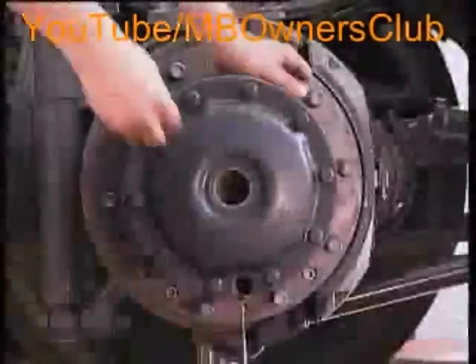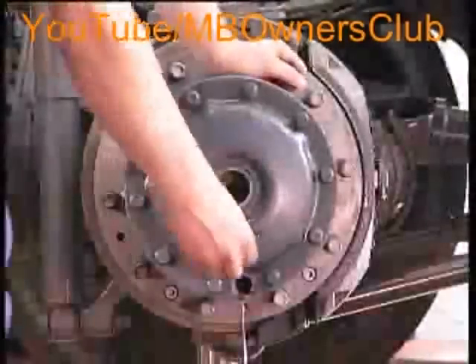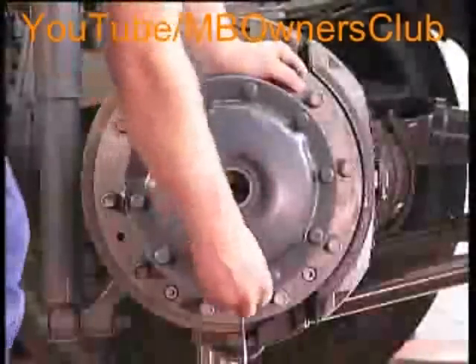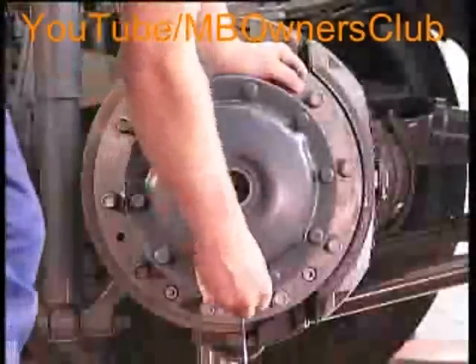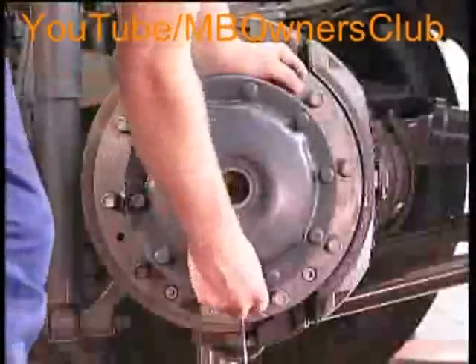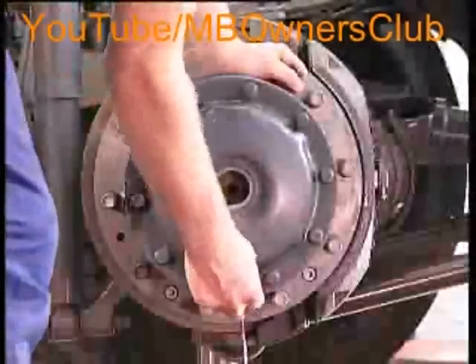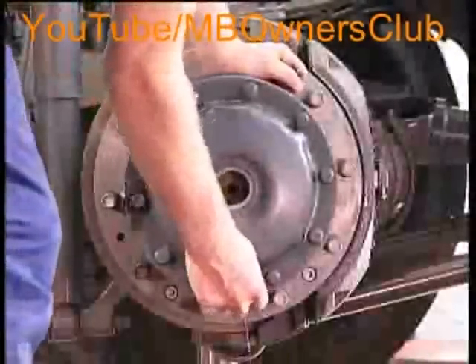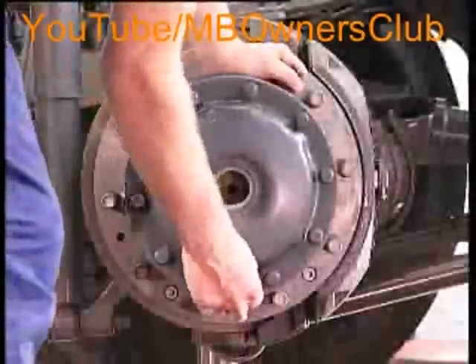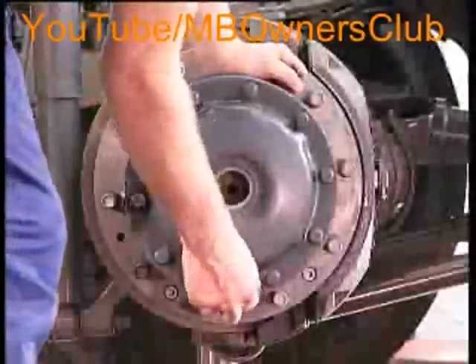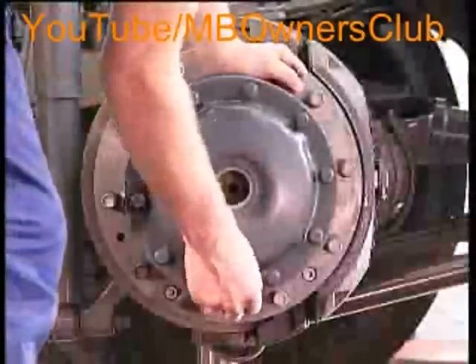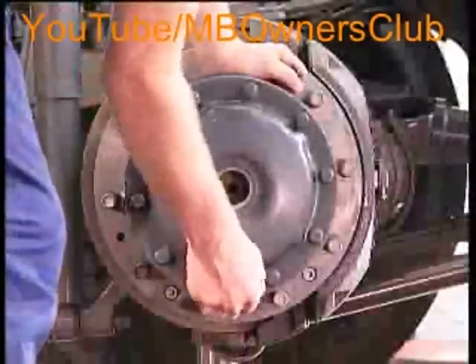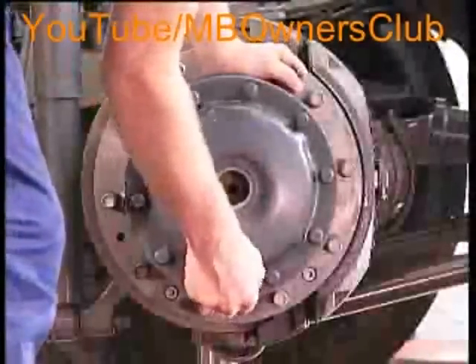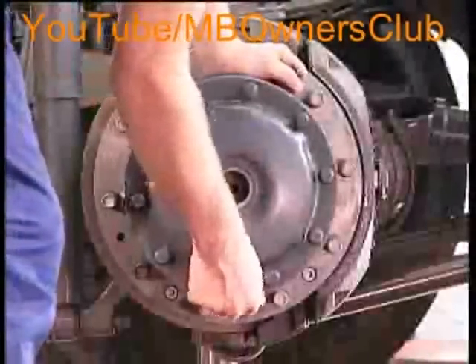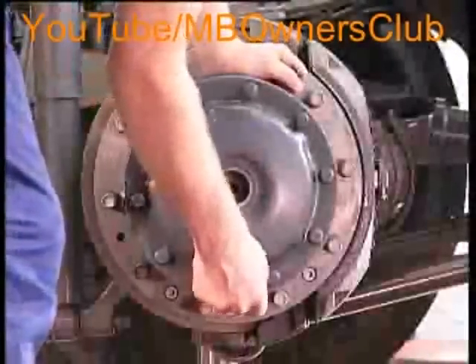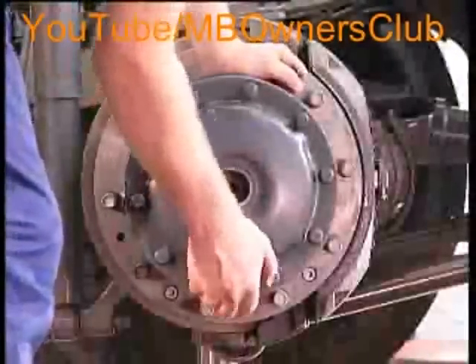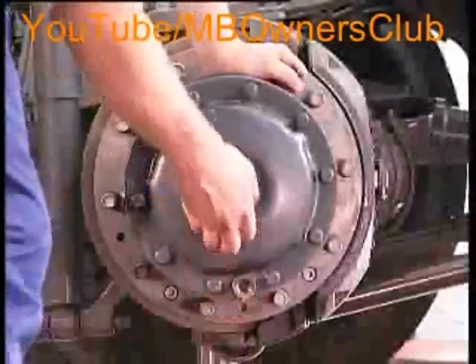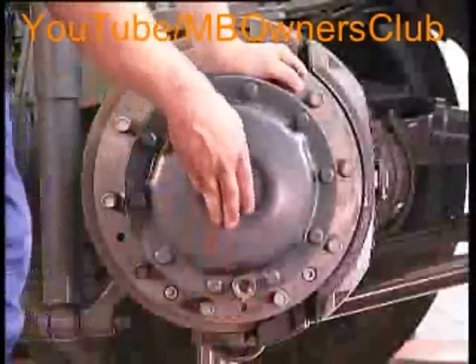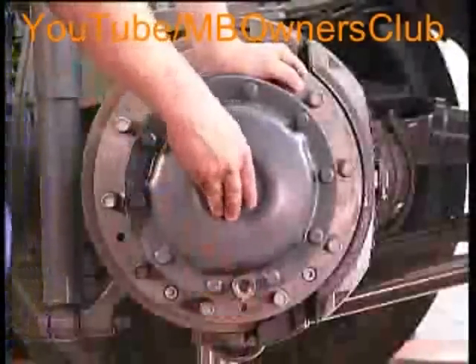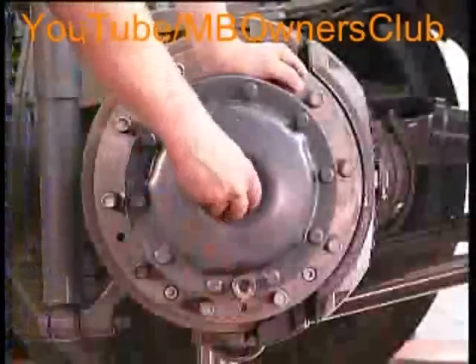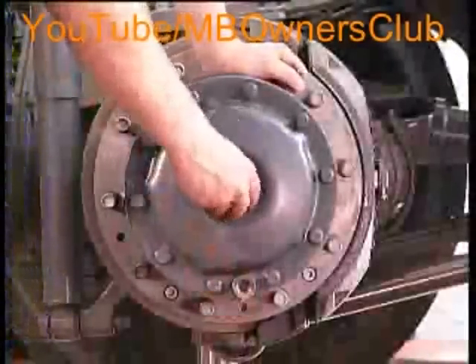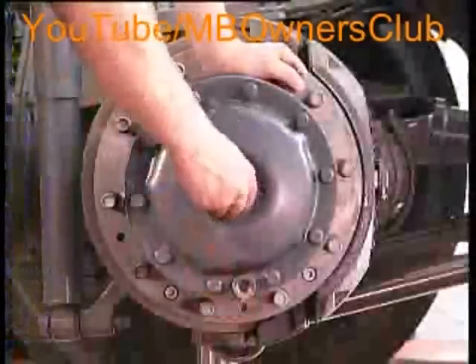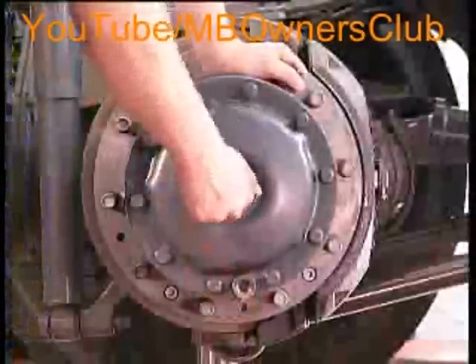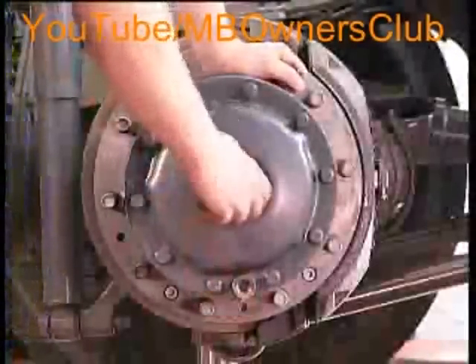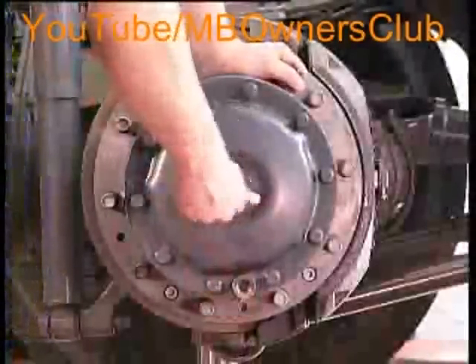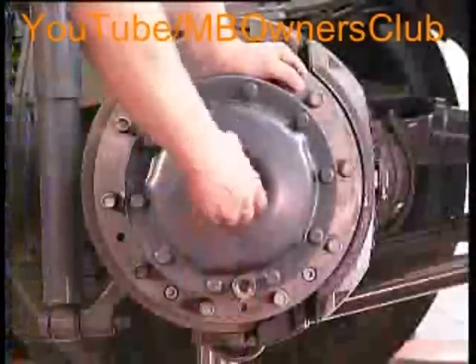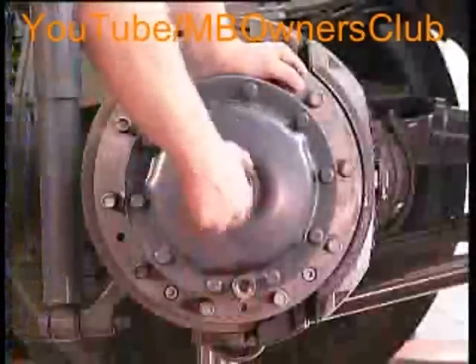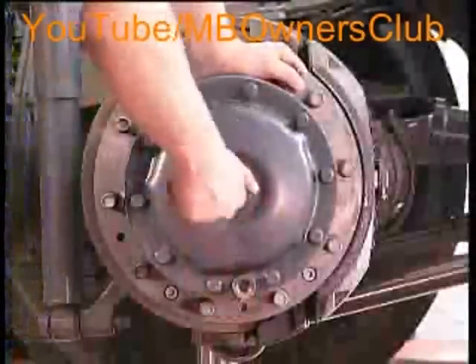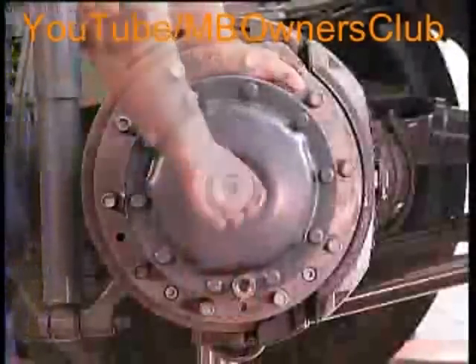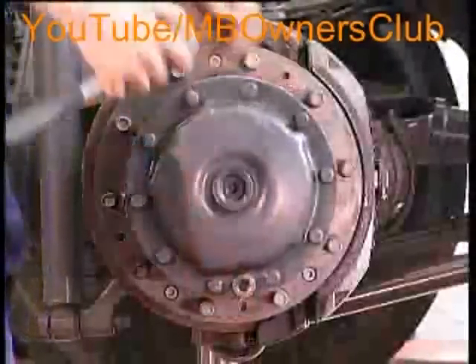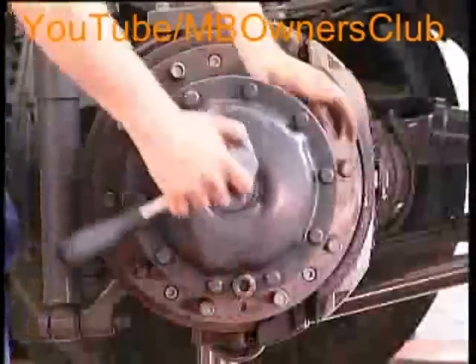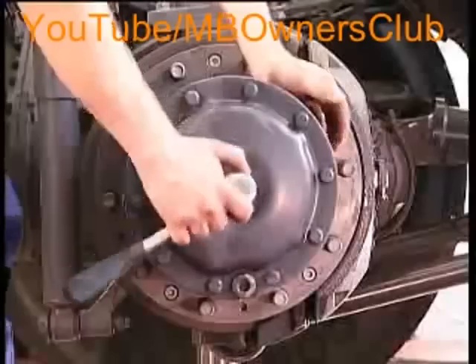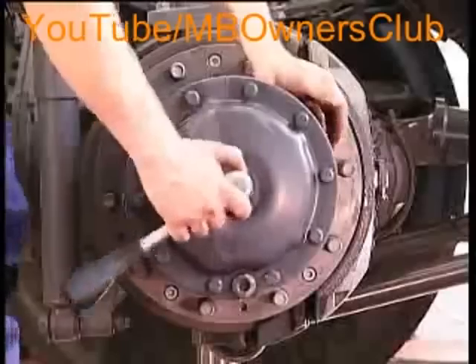Finally, replace the screws. They should be sufficiently tightened with a wrench.